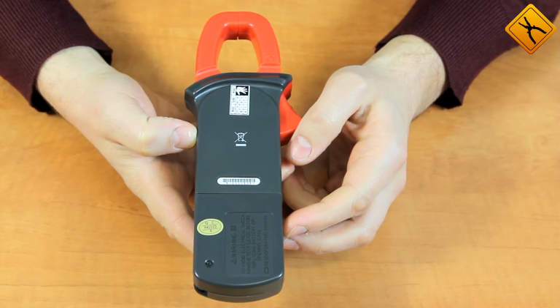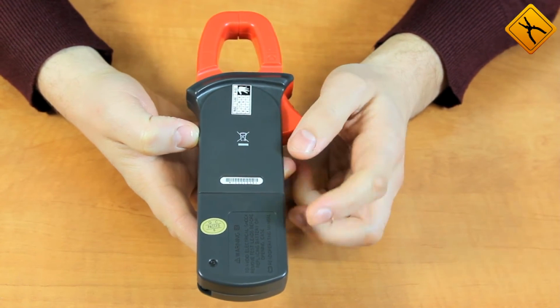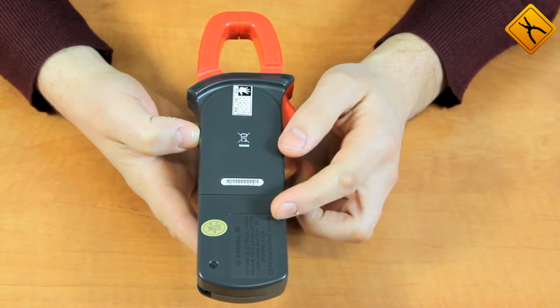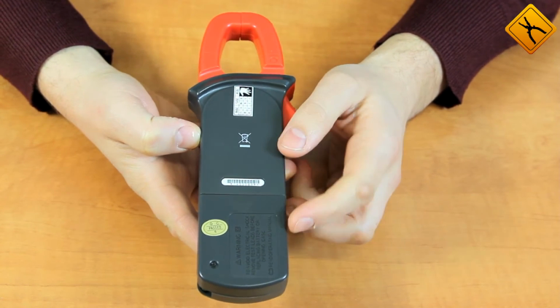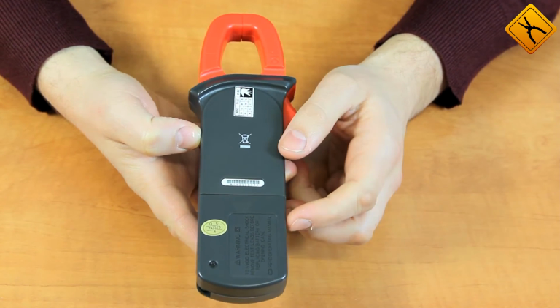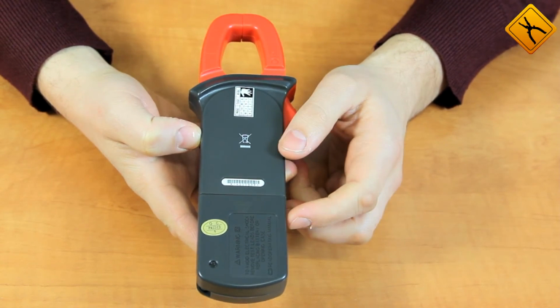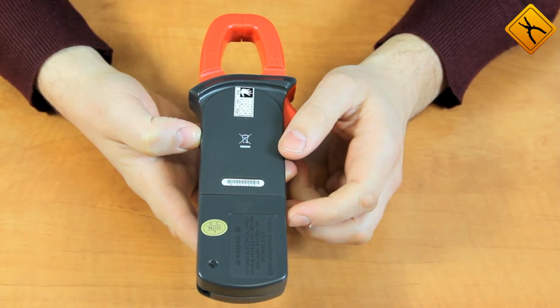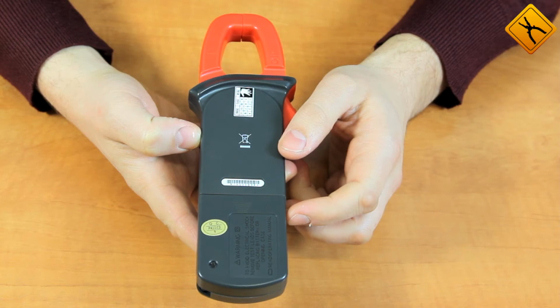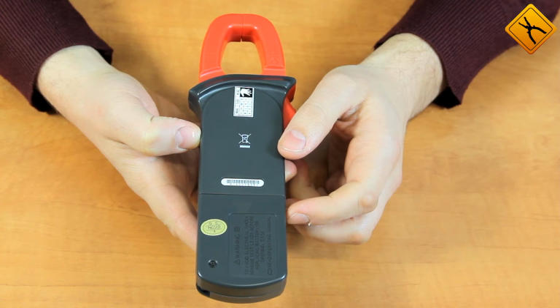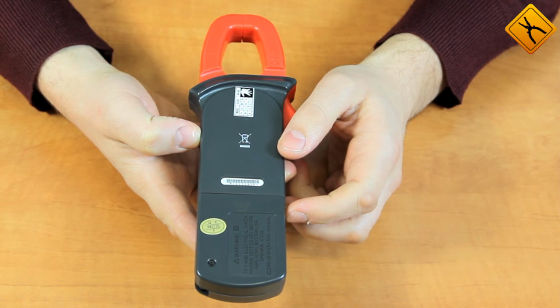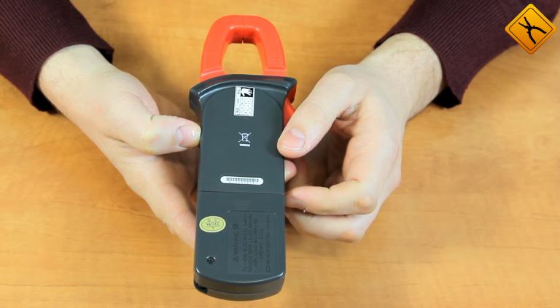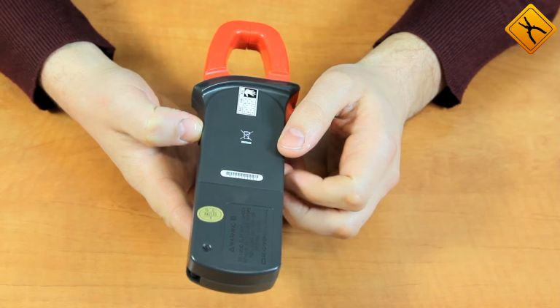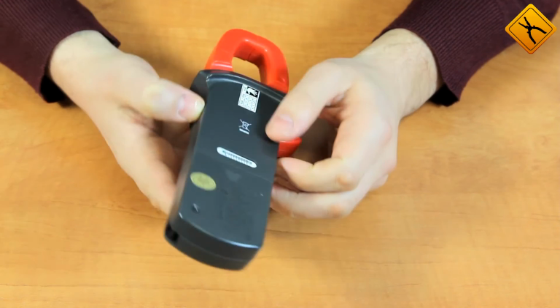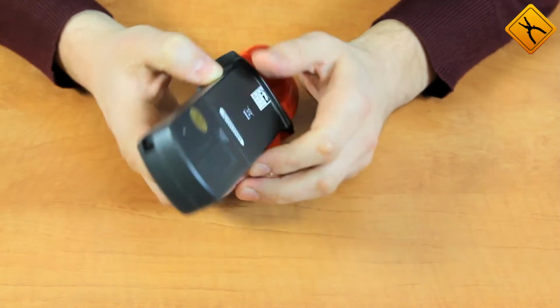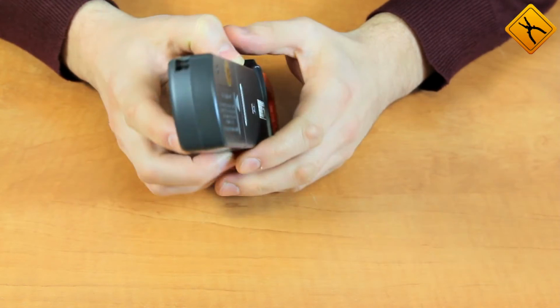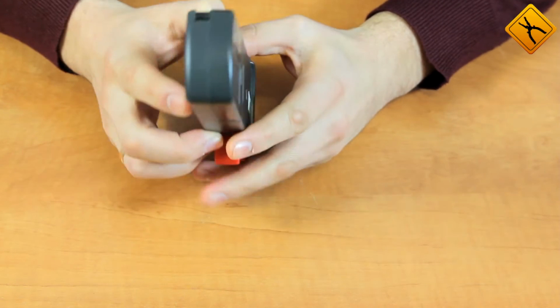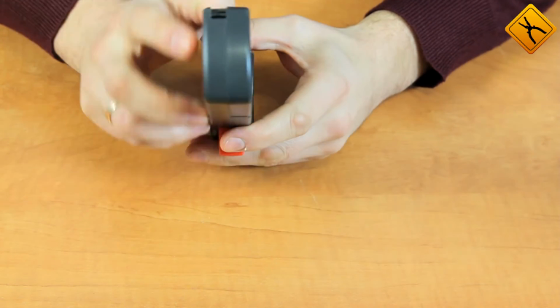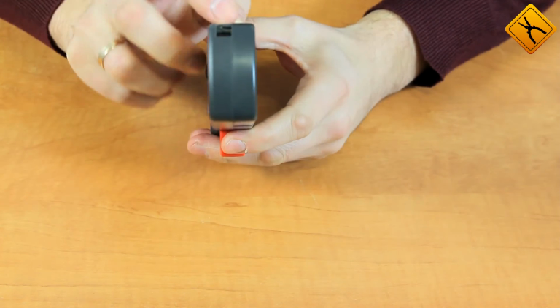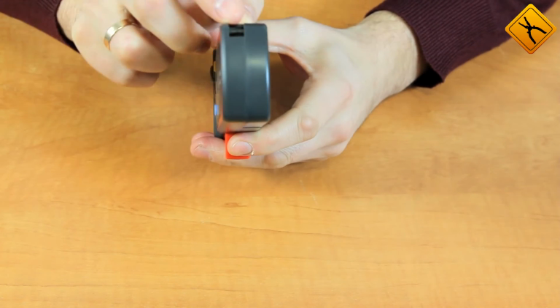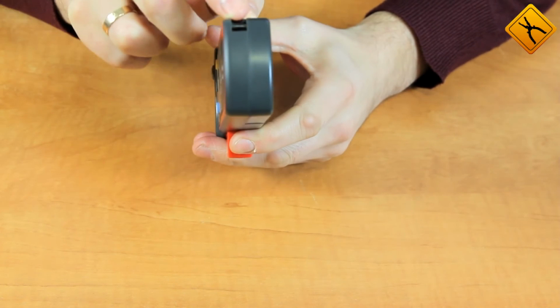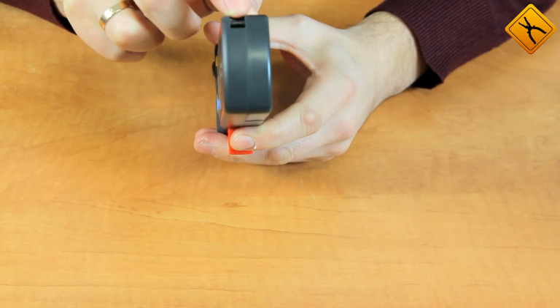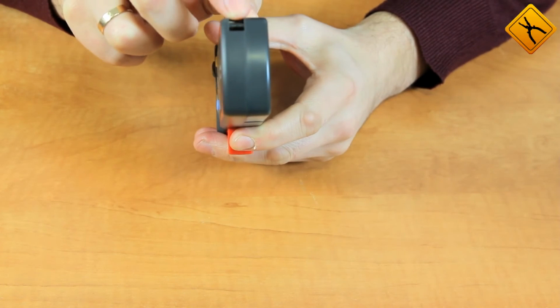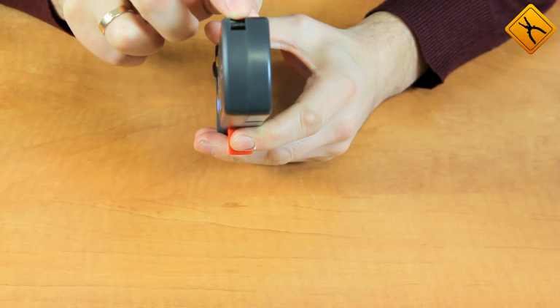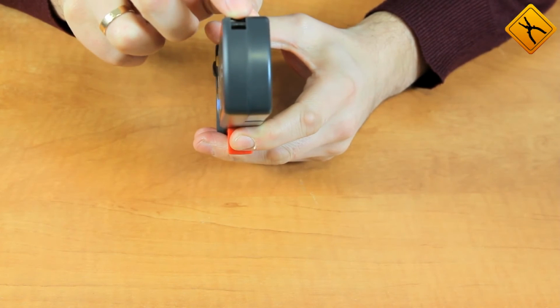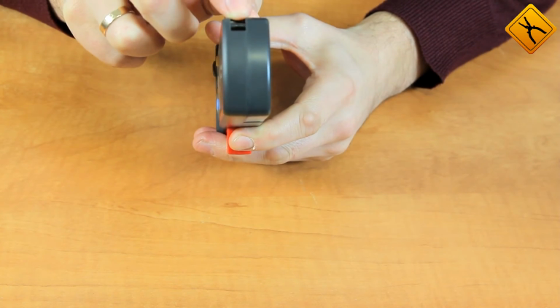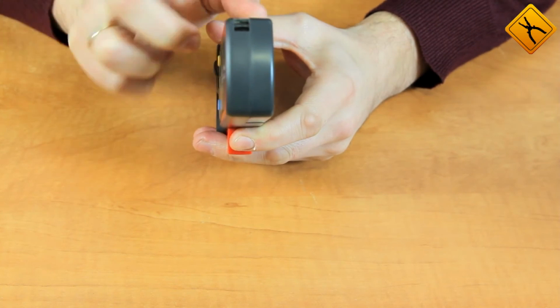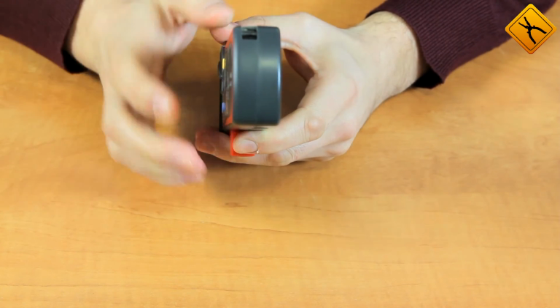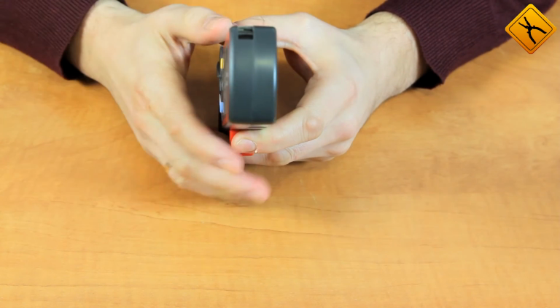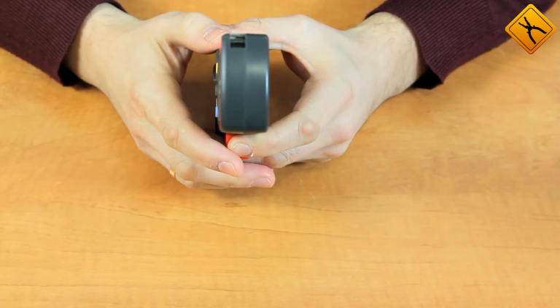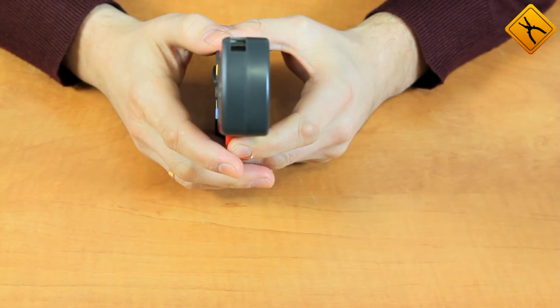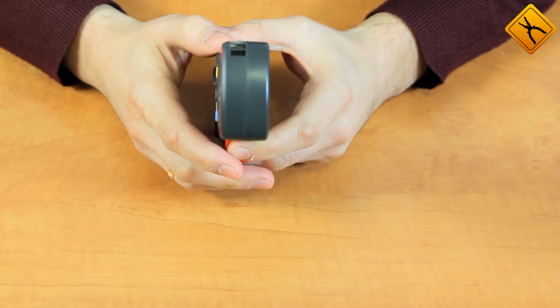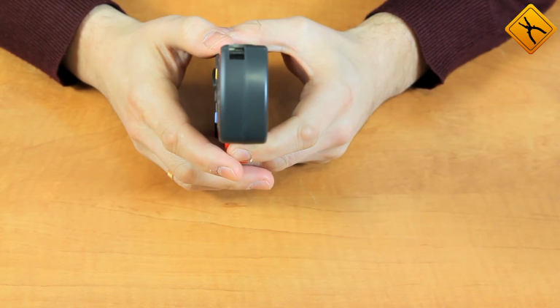The device uses a 9 volt battery. Also, the bottom side has an eye lug for the strap.